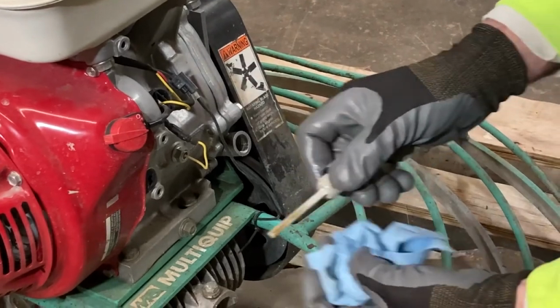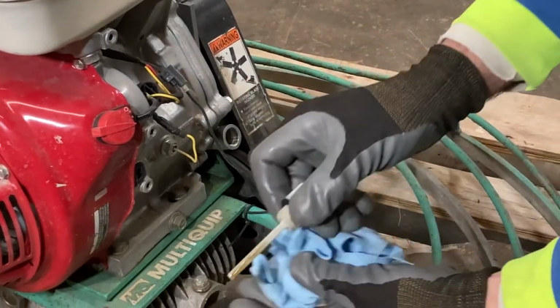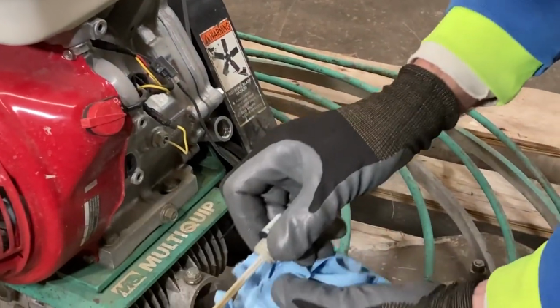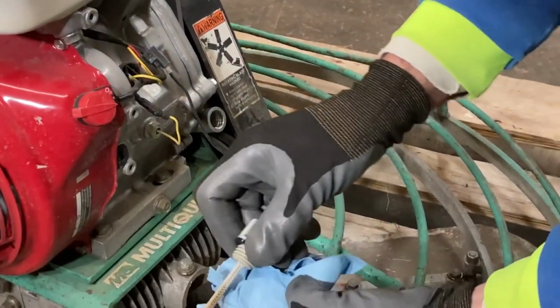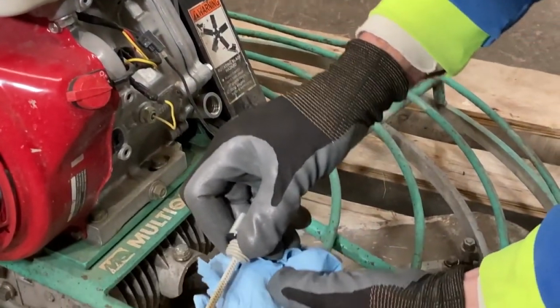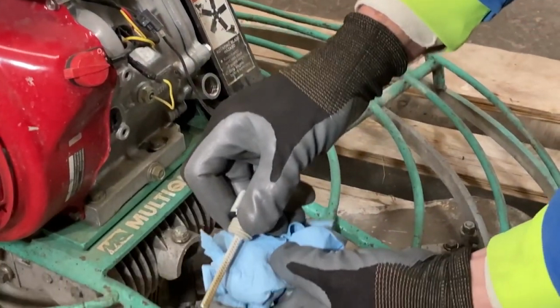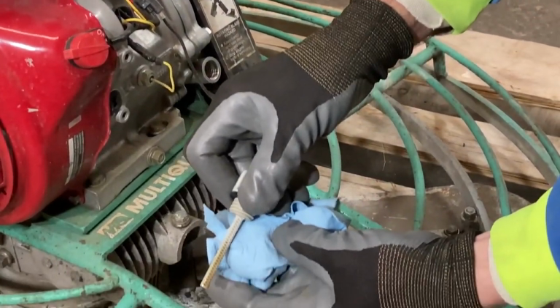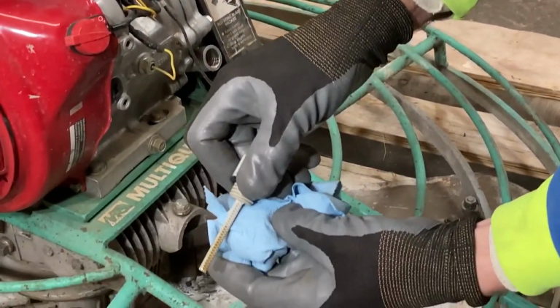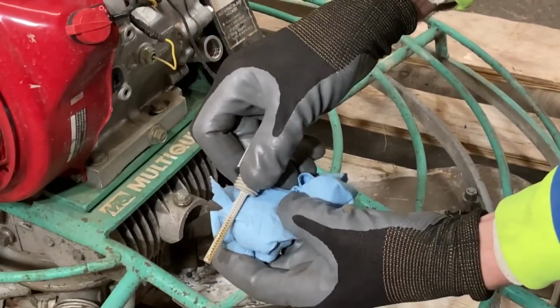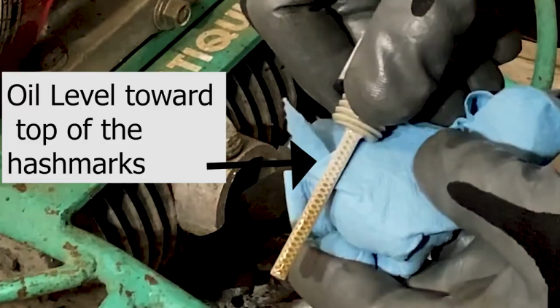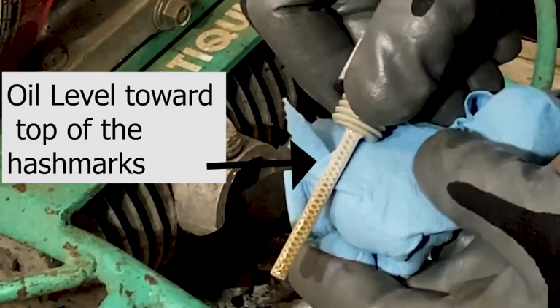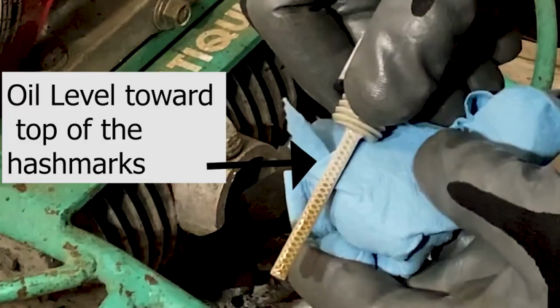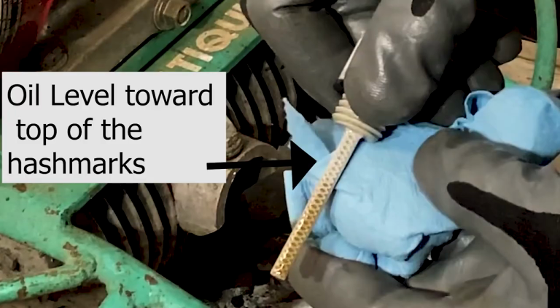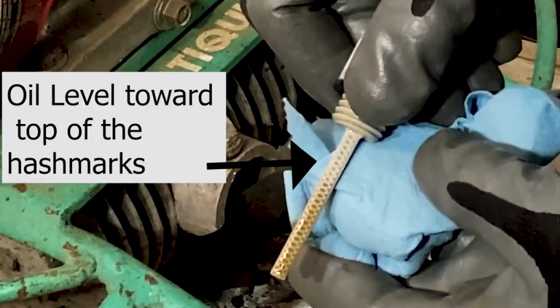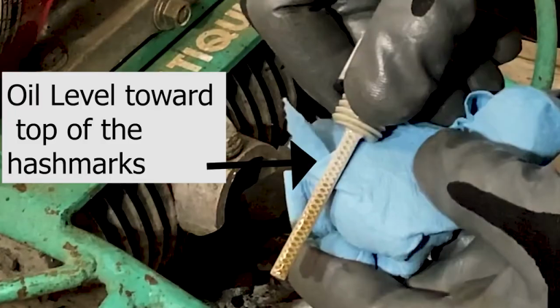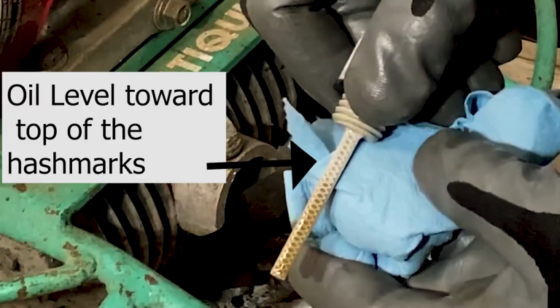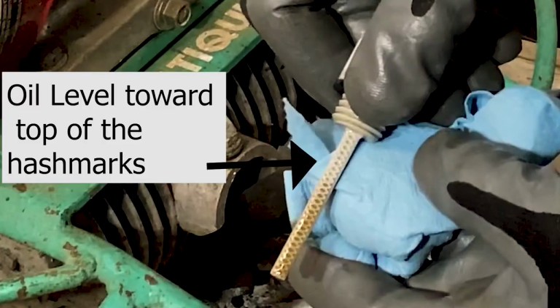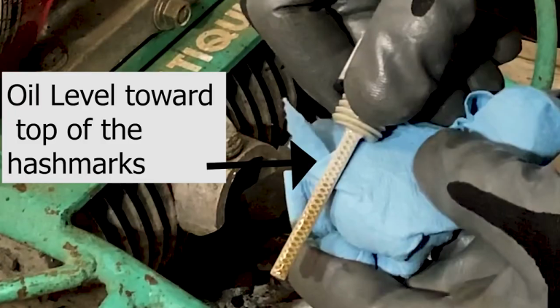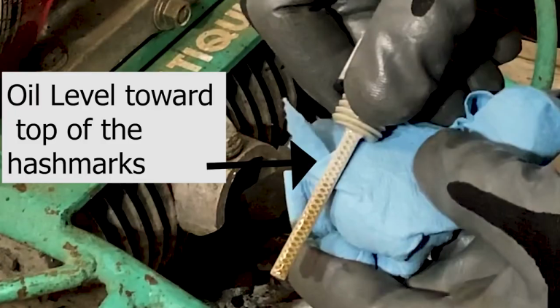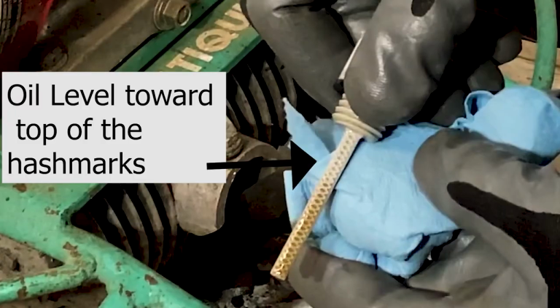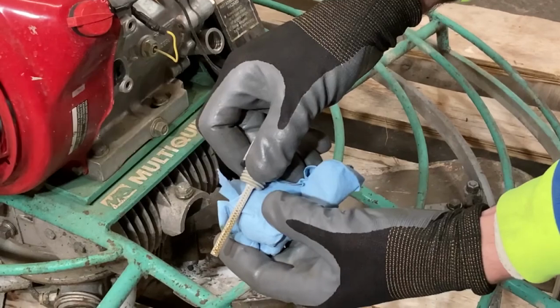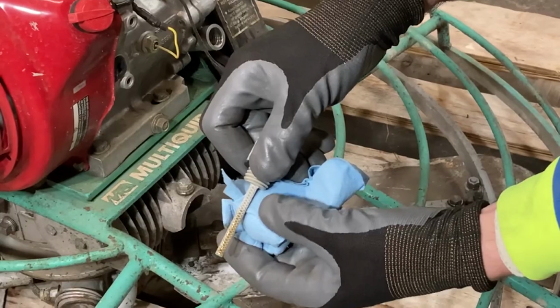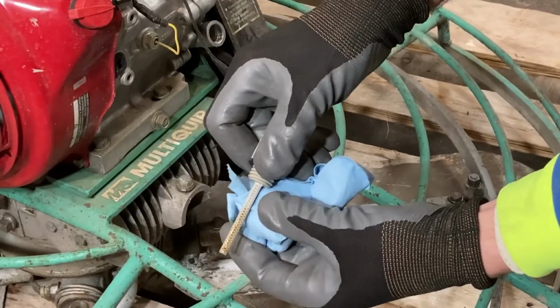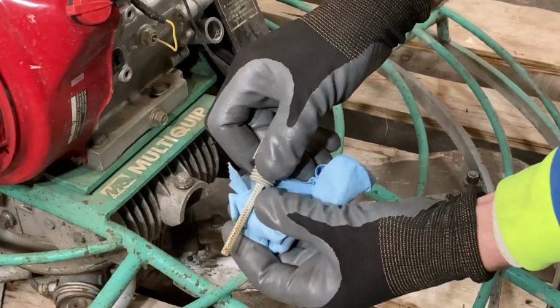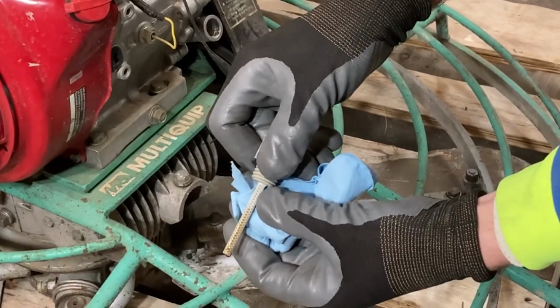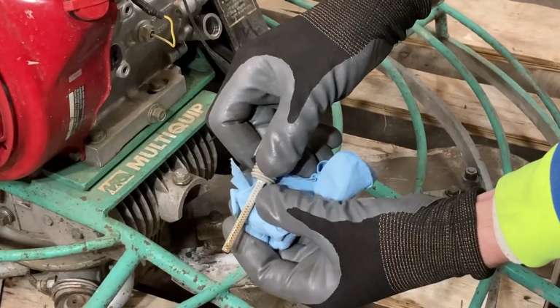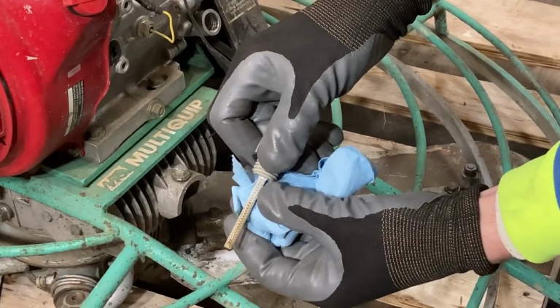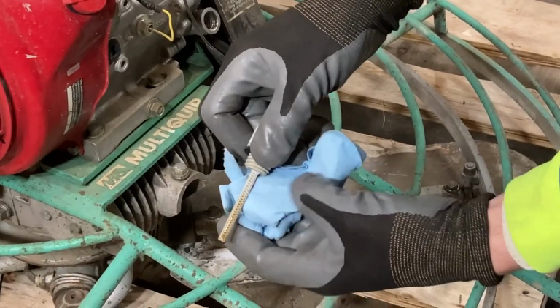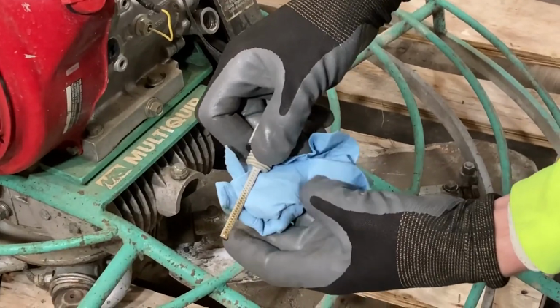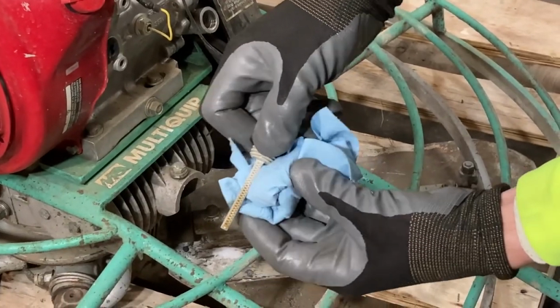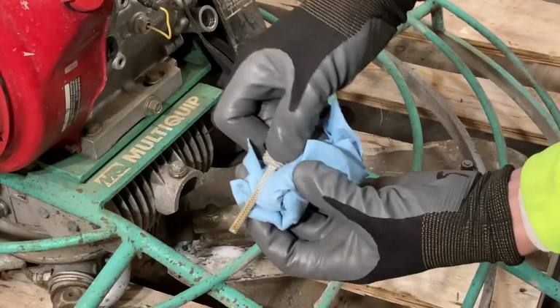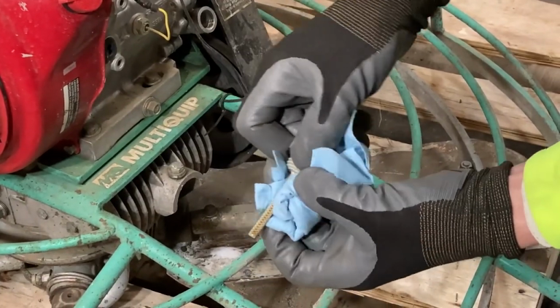Look for oil stain in the hash marks. Oil levels should be near the top — if not, add the correct oil. Wipe off and reinsert, hand tighten only.